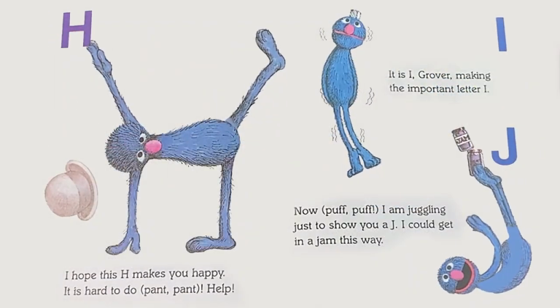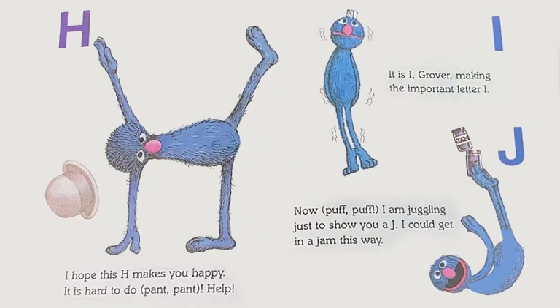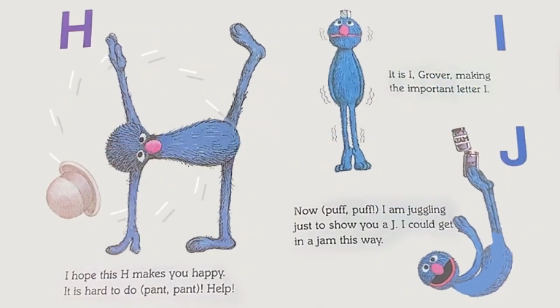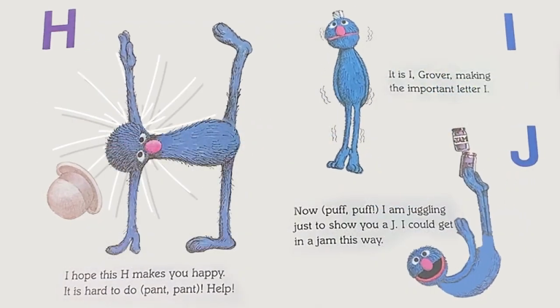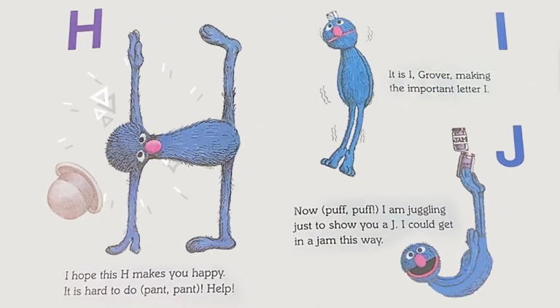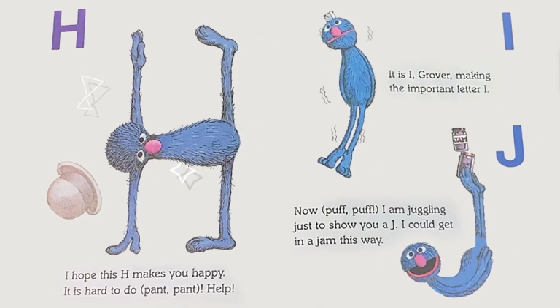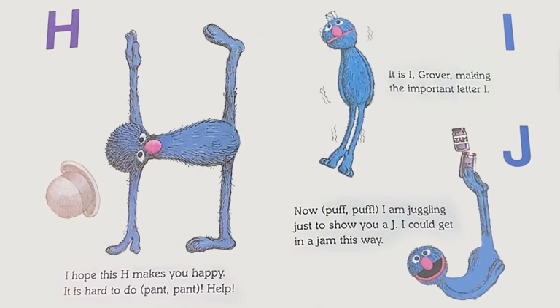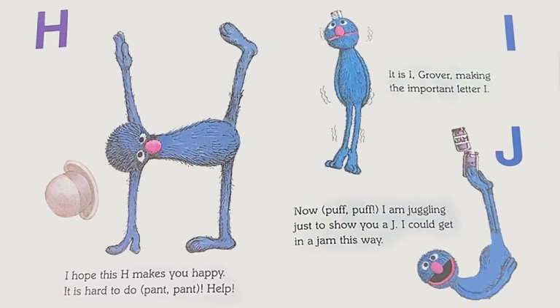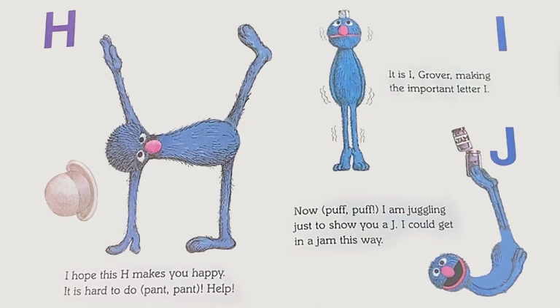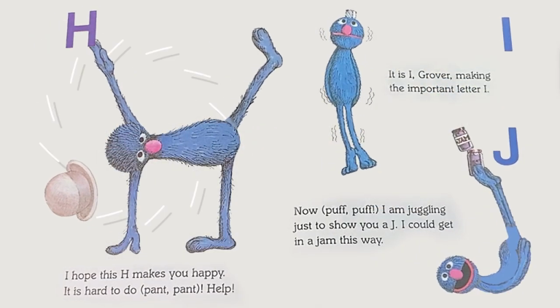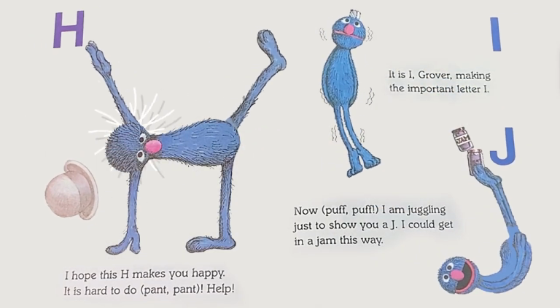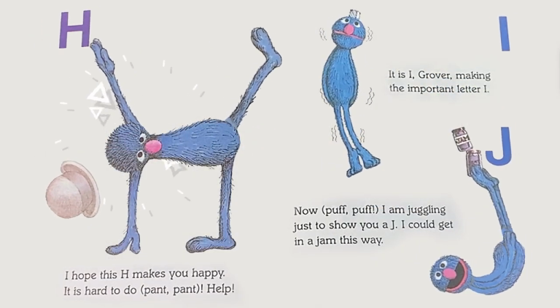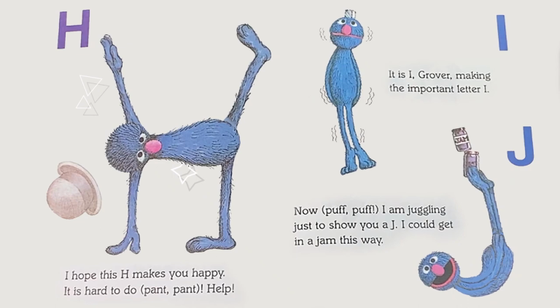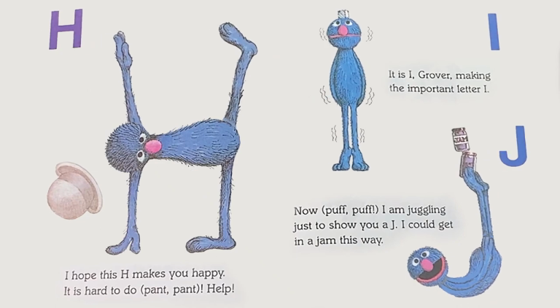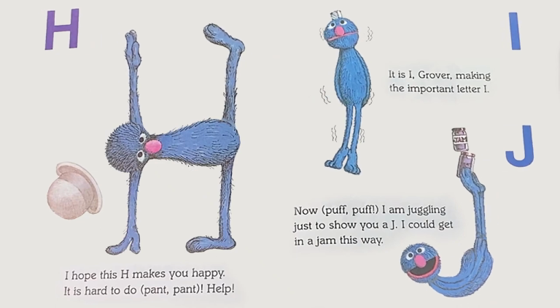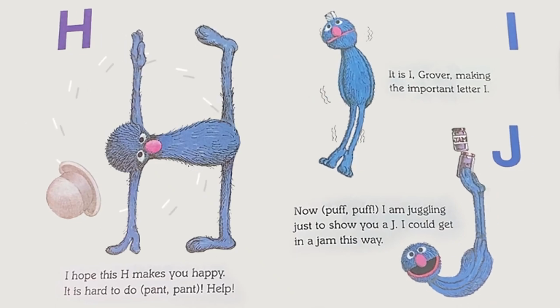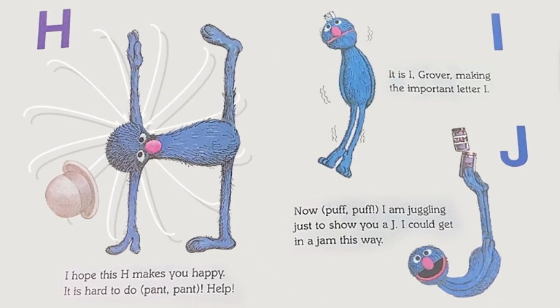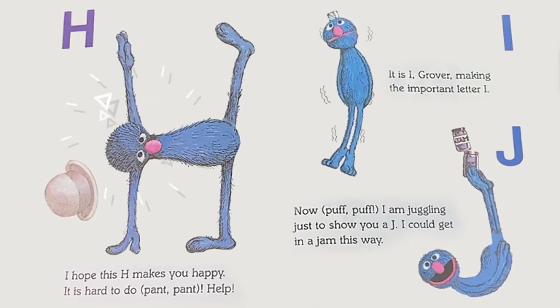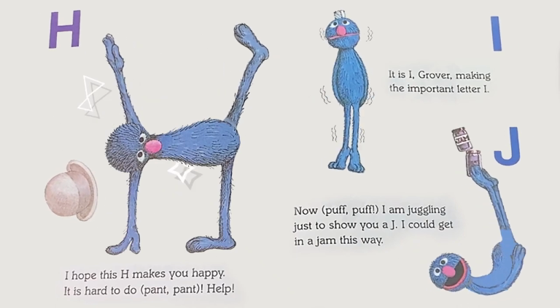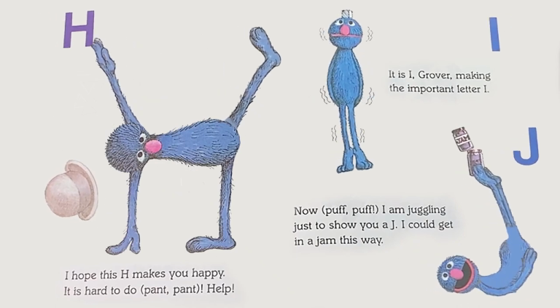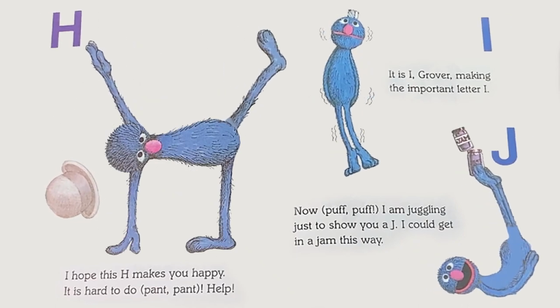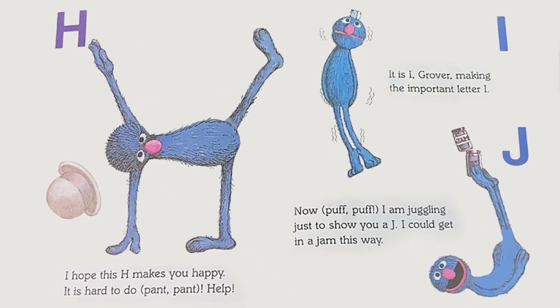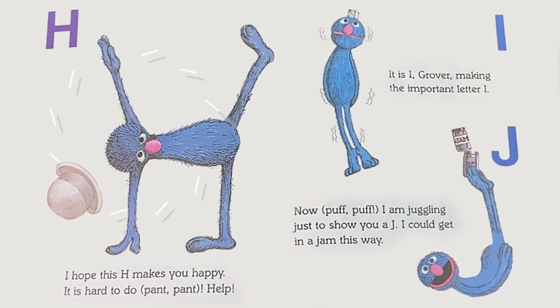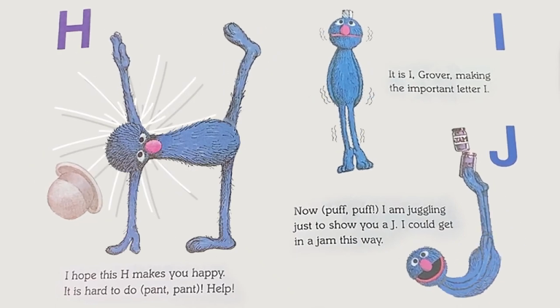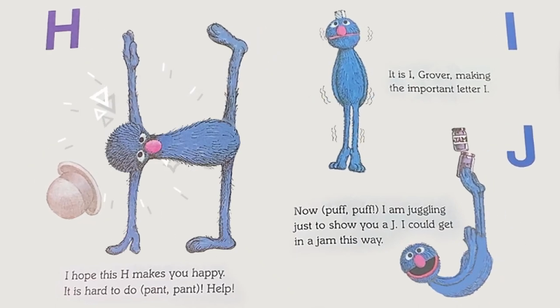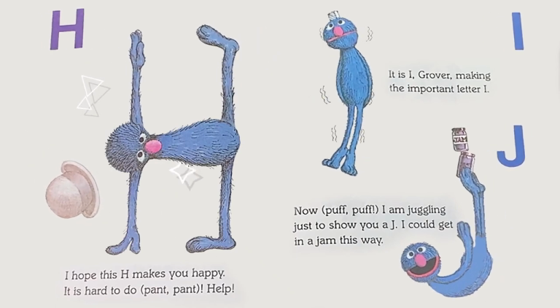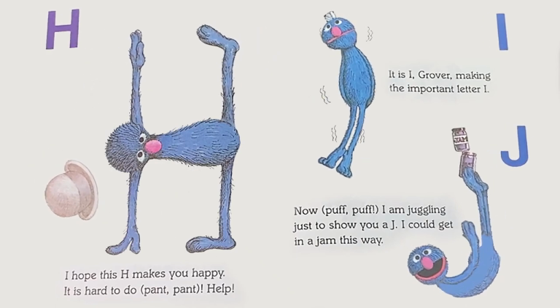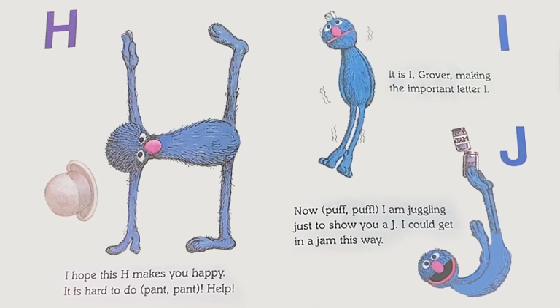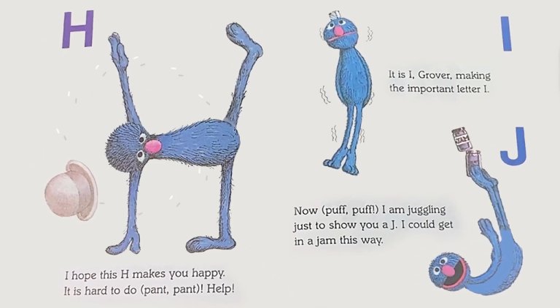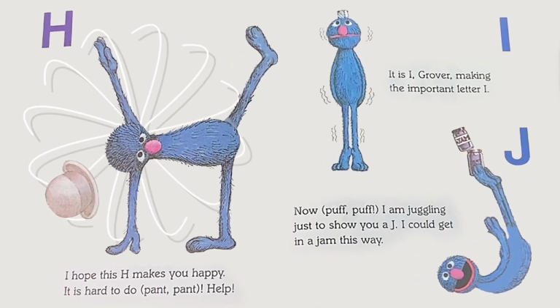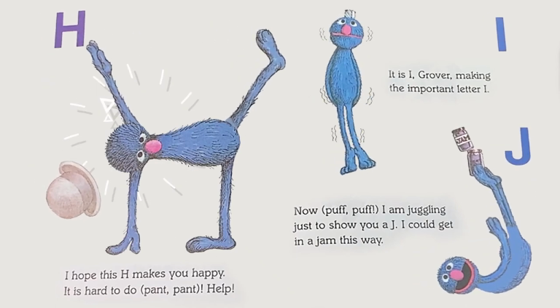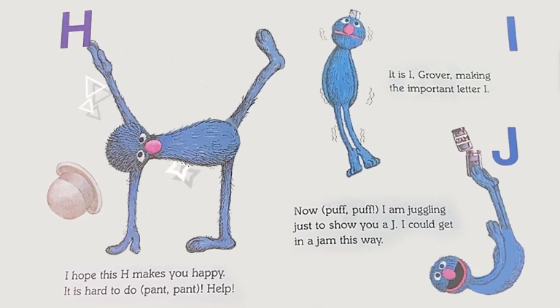H: I hope this H makes you happy. It is hard to do — pant pant. Help!